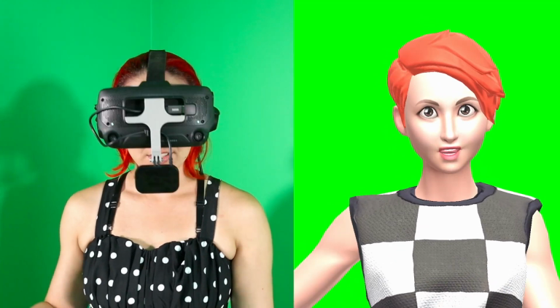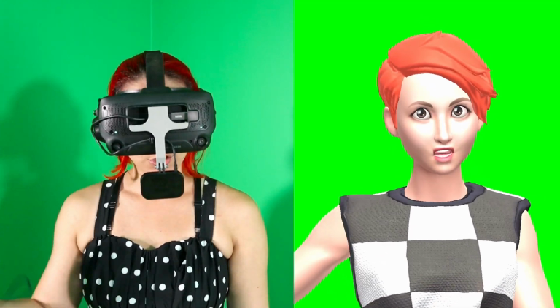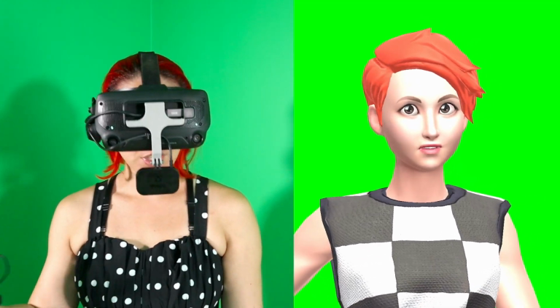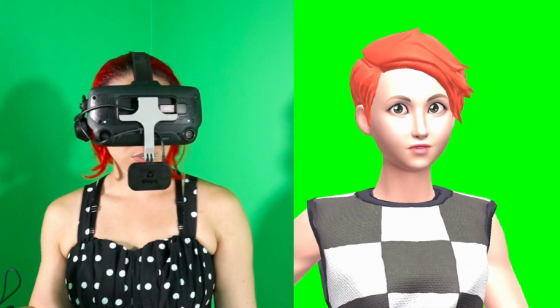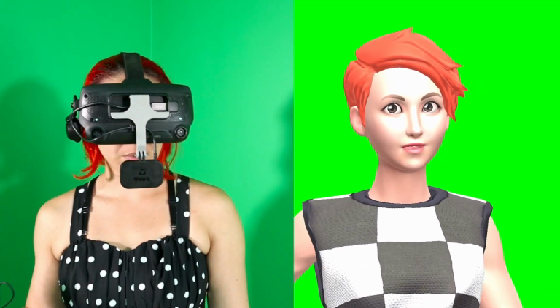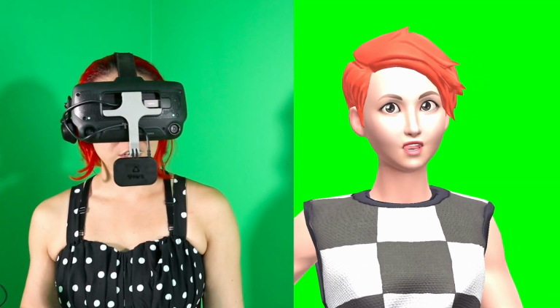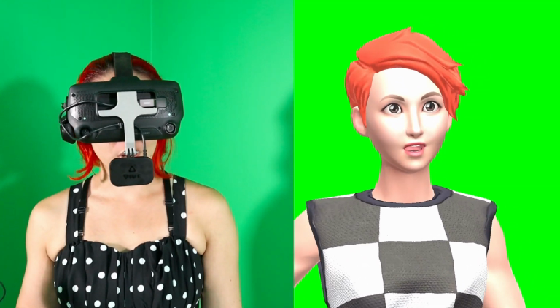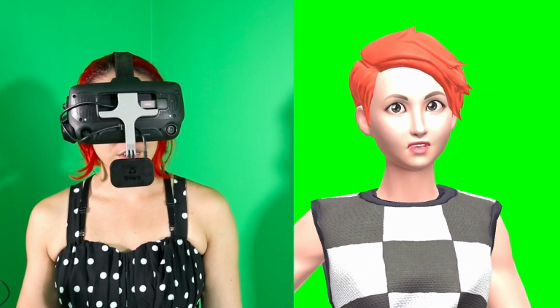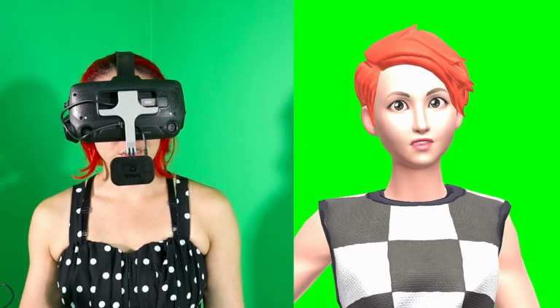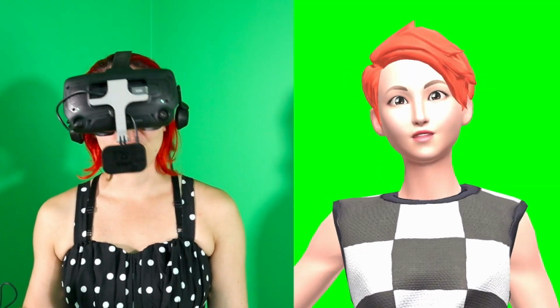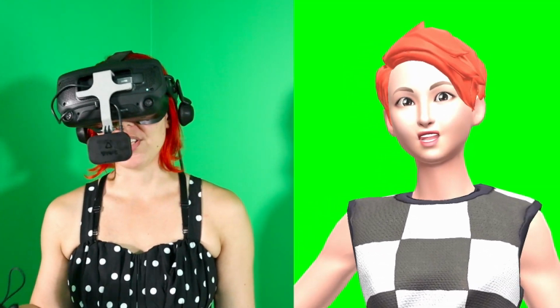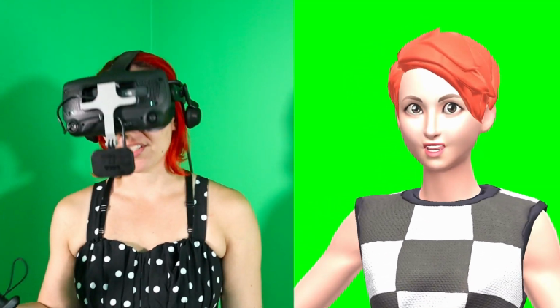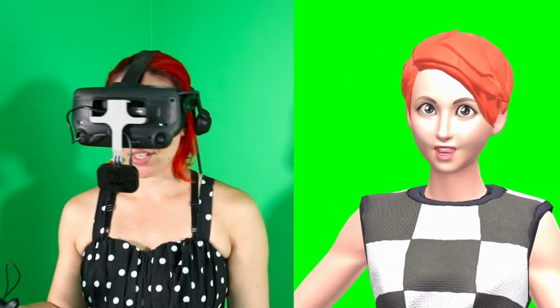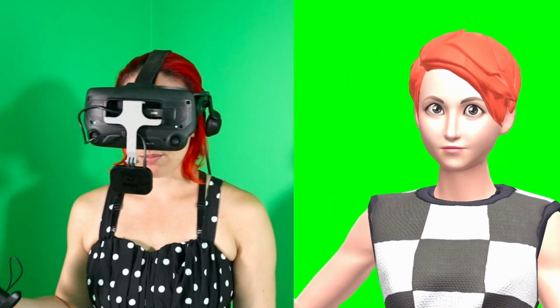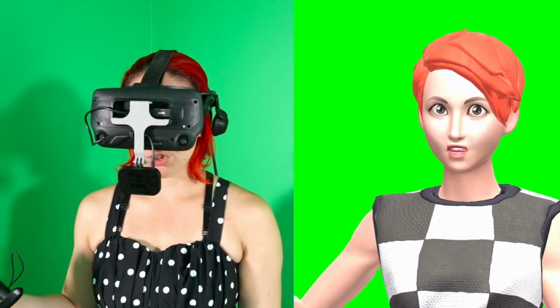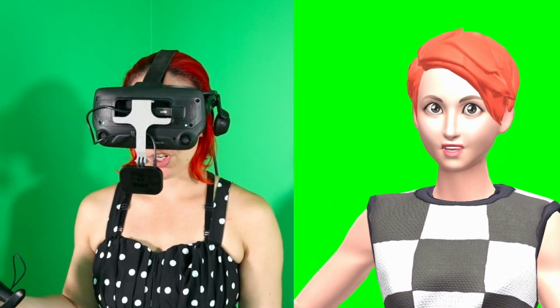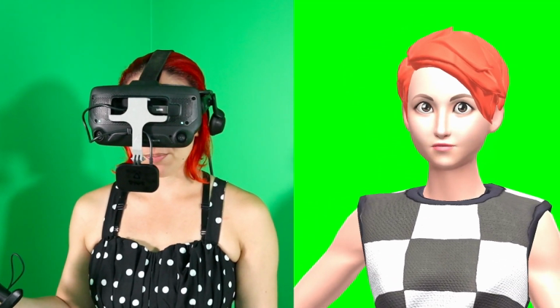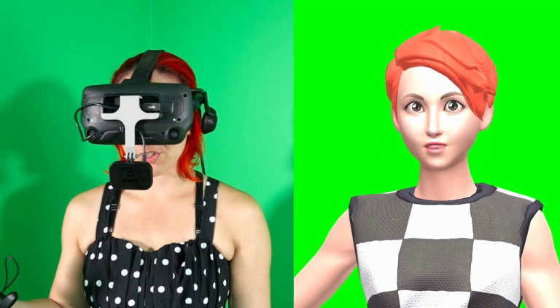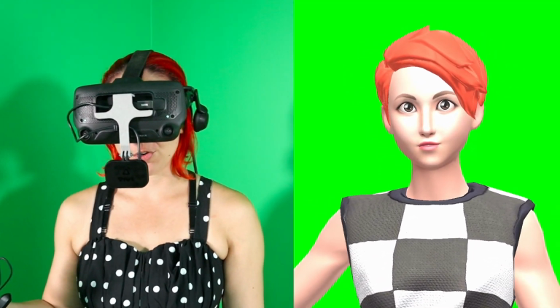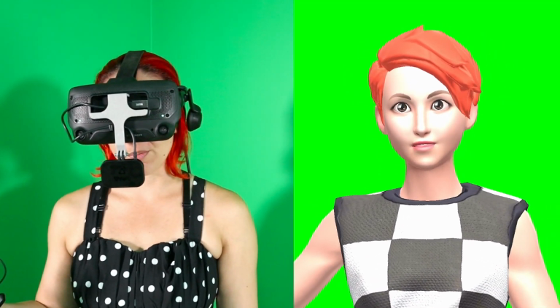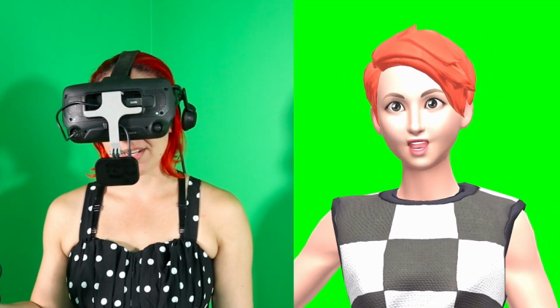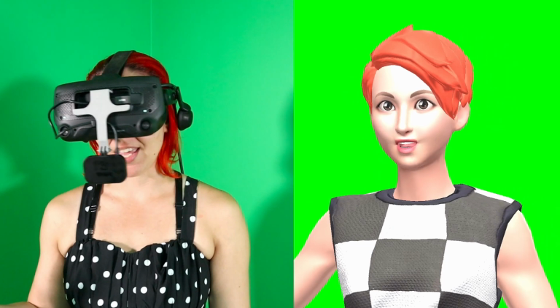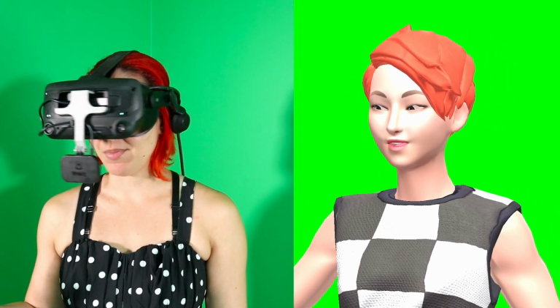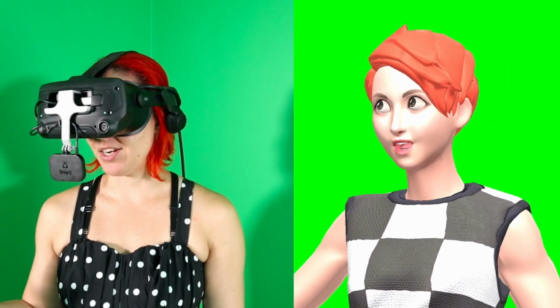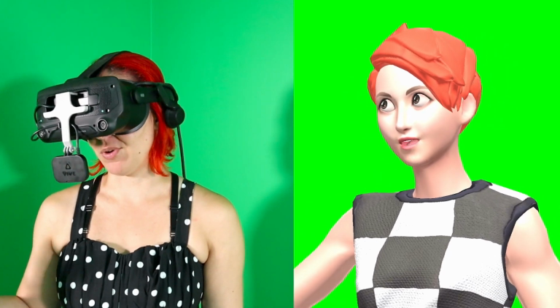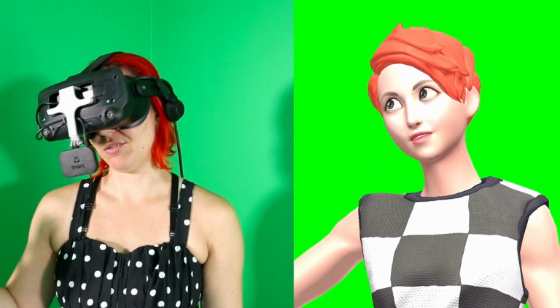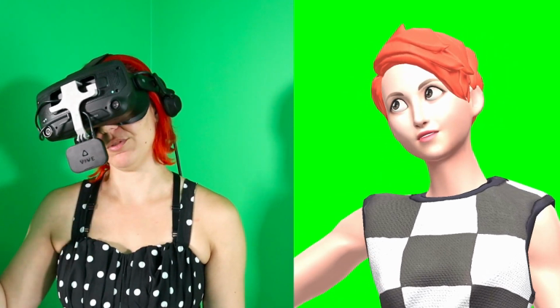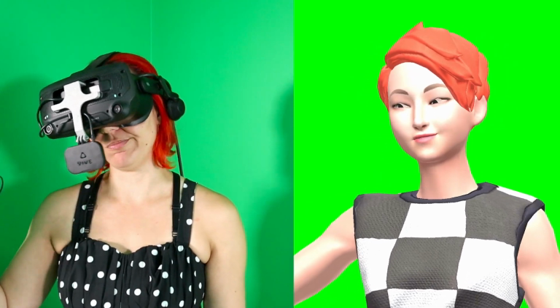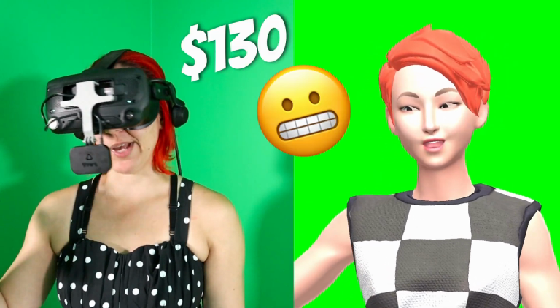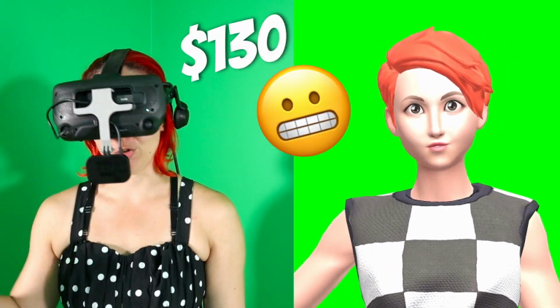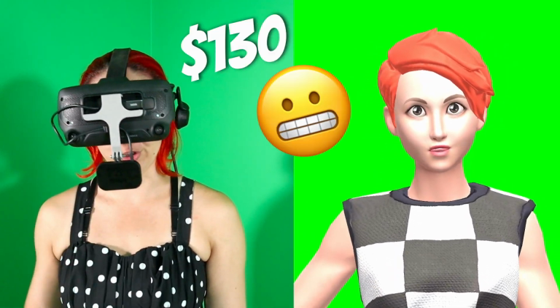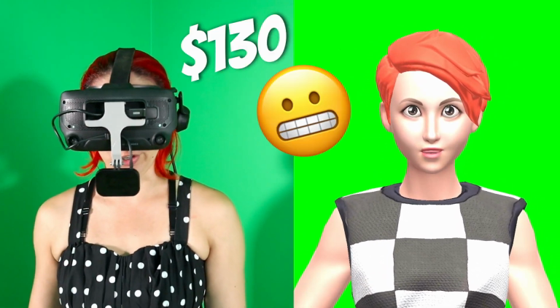Just like with the body trackers, though, it doesn't come cheap — mine came in at around $130.